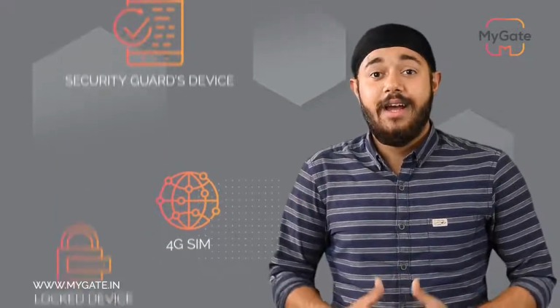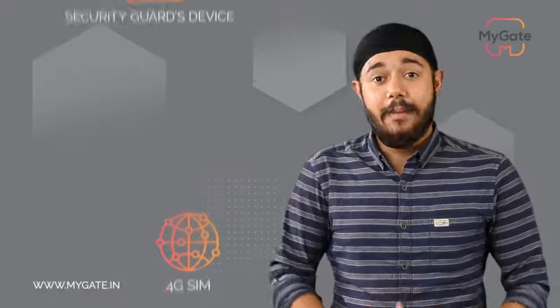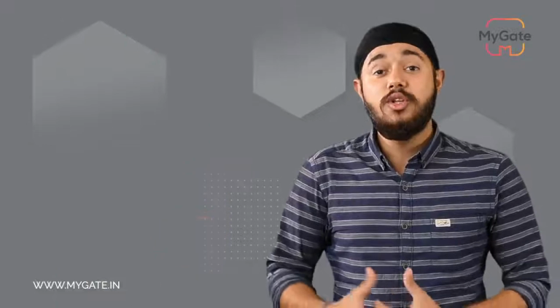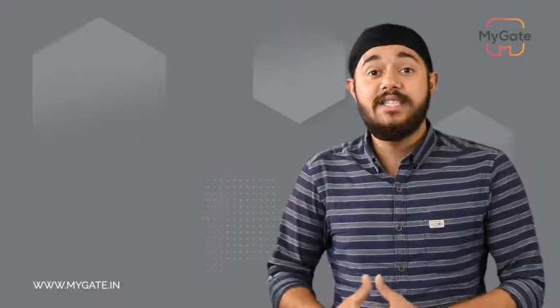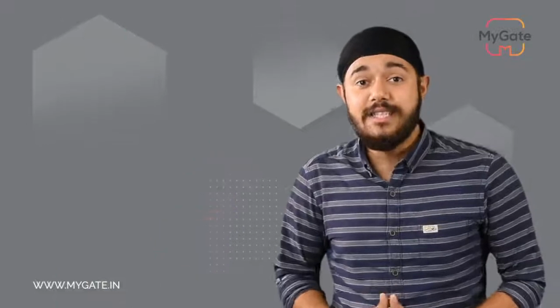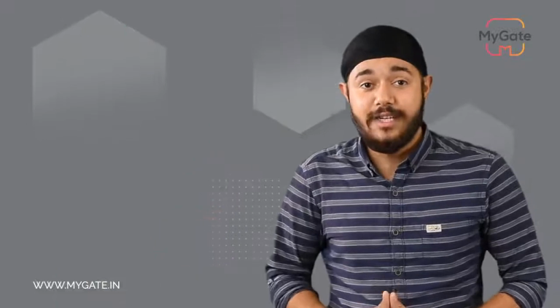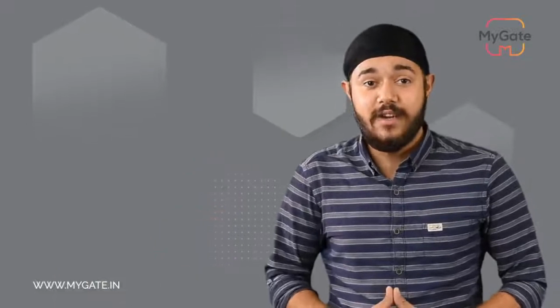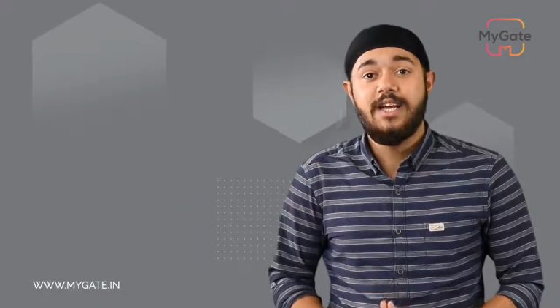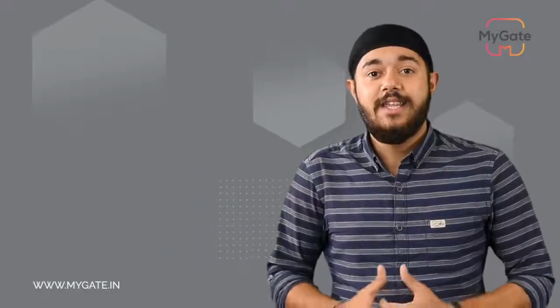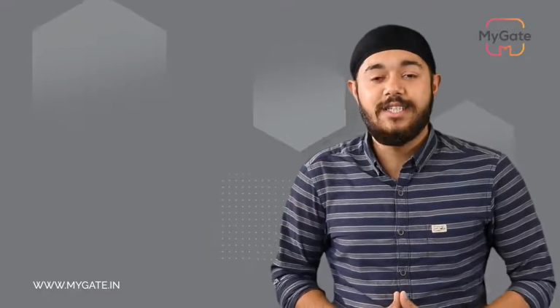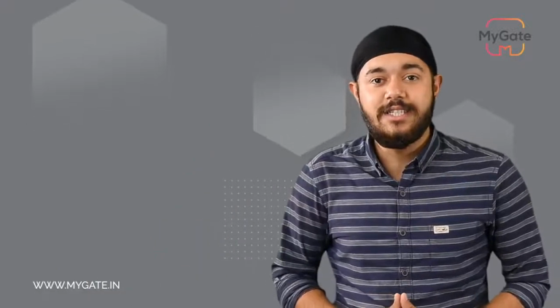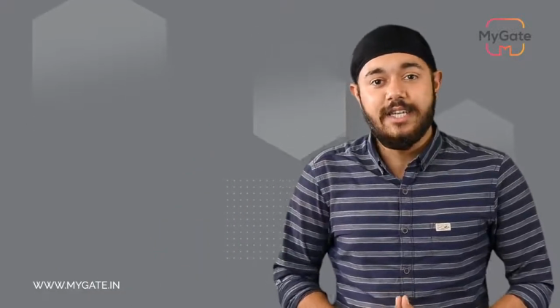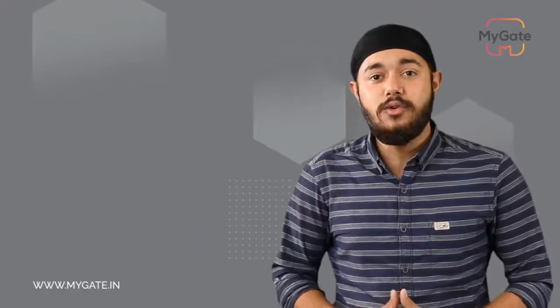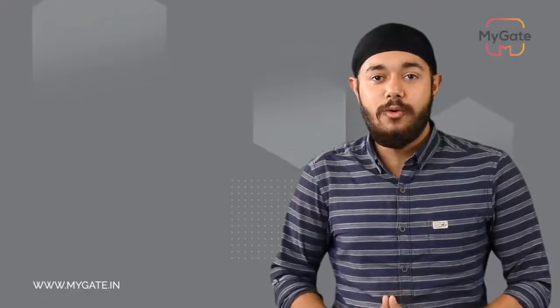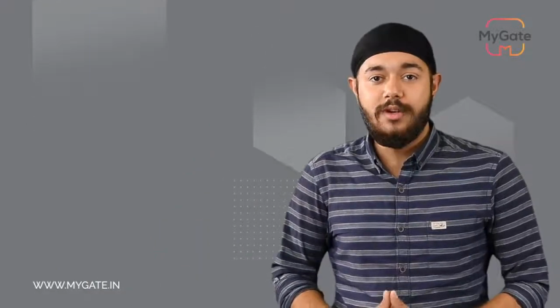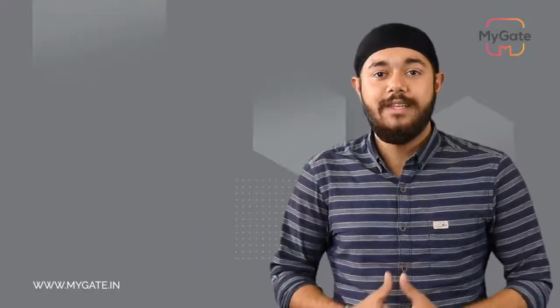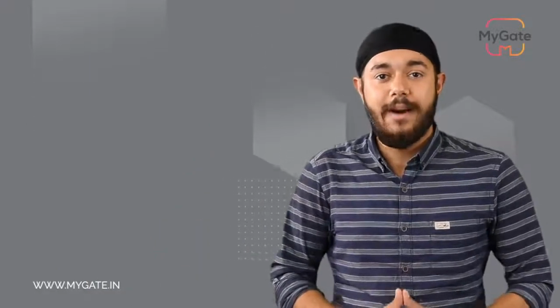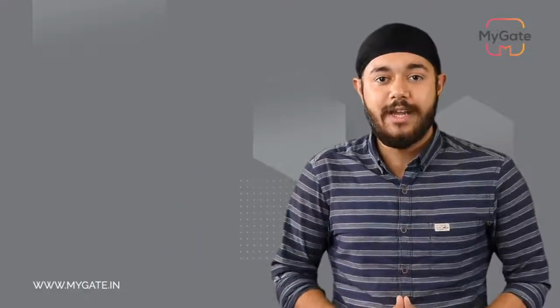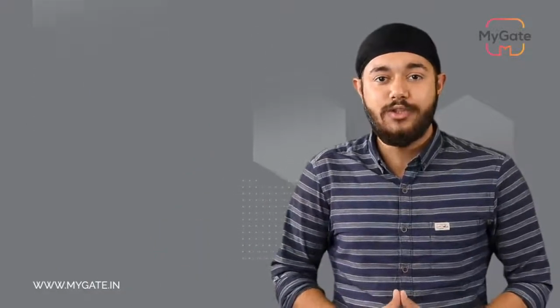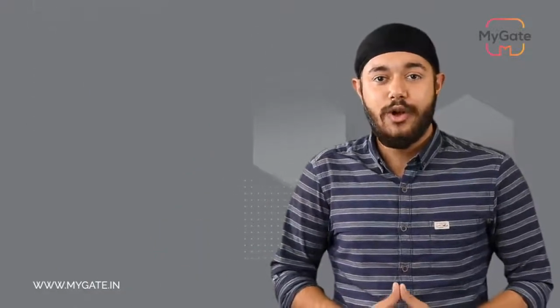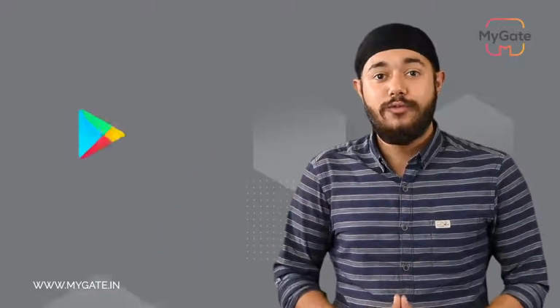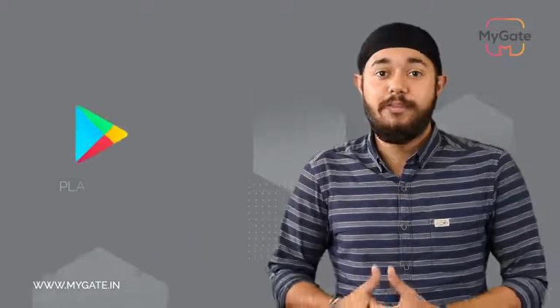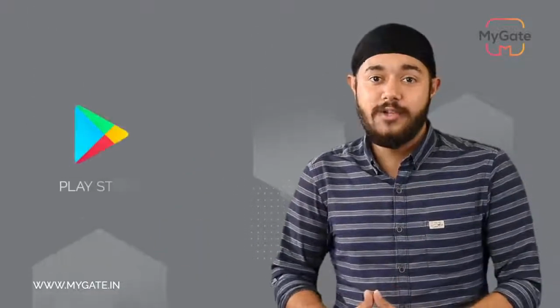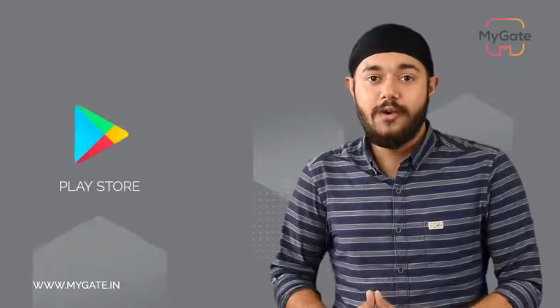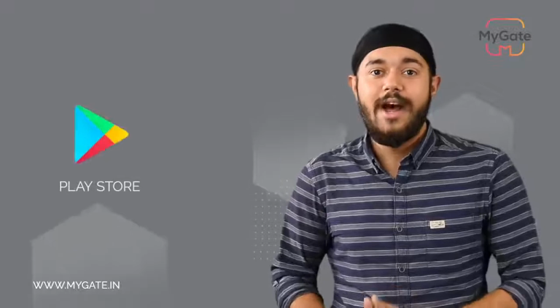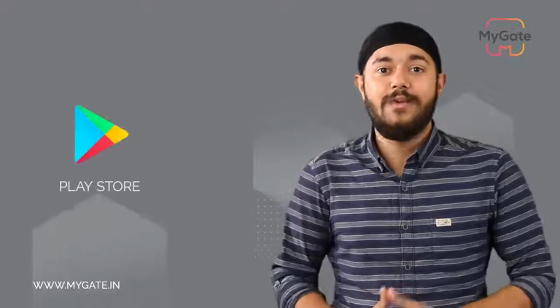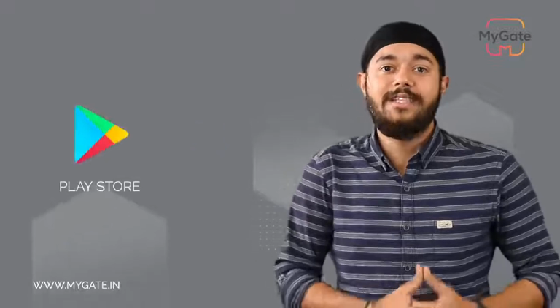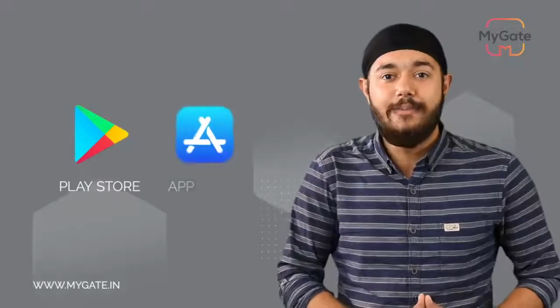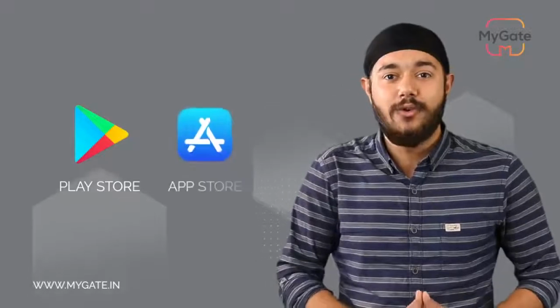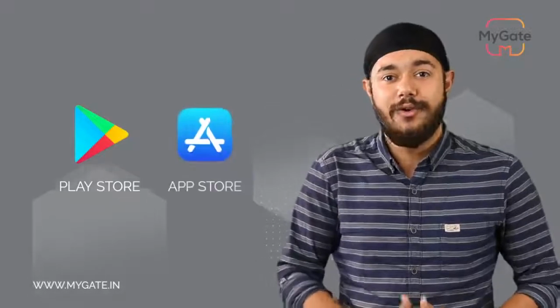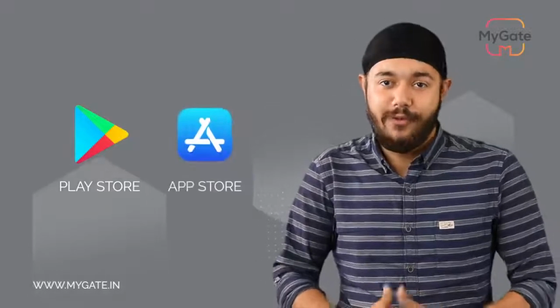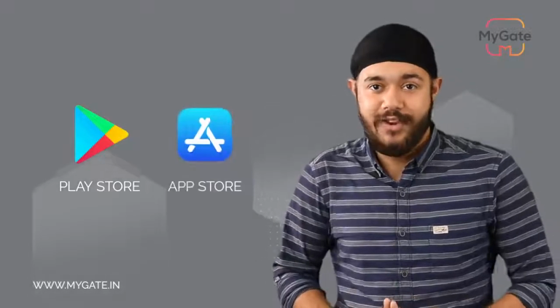Coming to the resident interface, the residents need to download the application from the Play Store as well as the App Store for free.